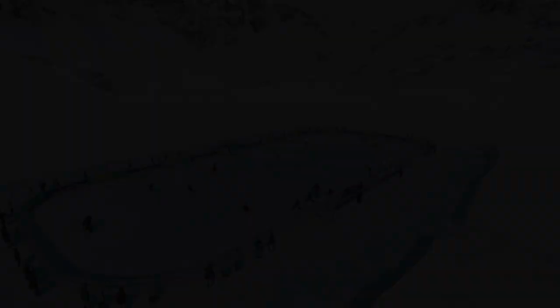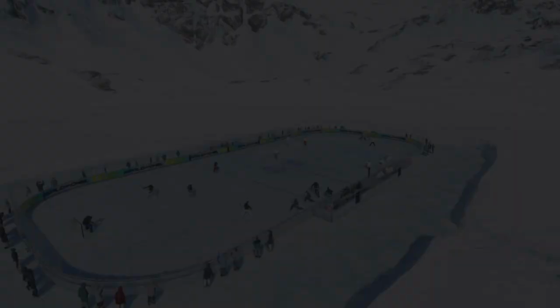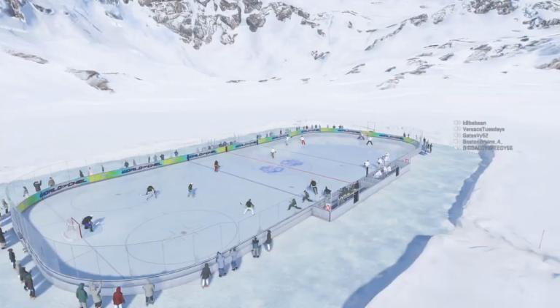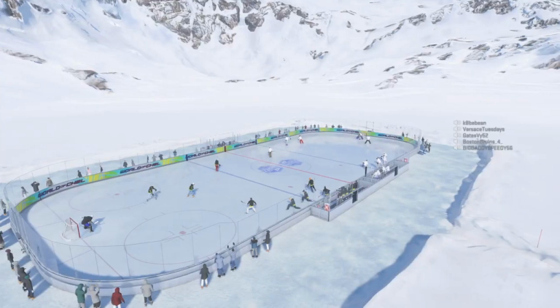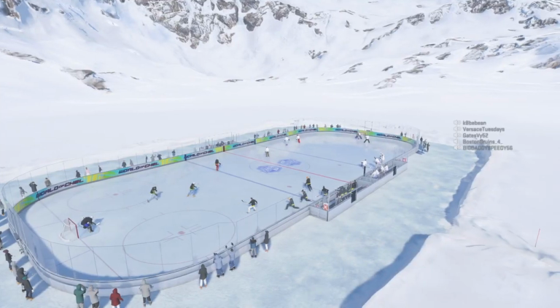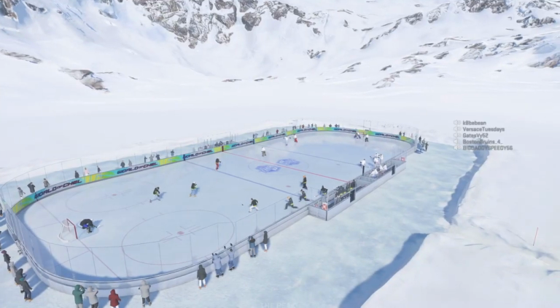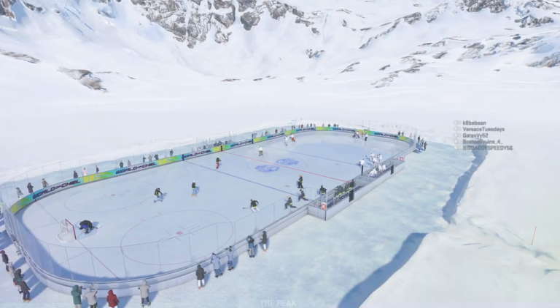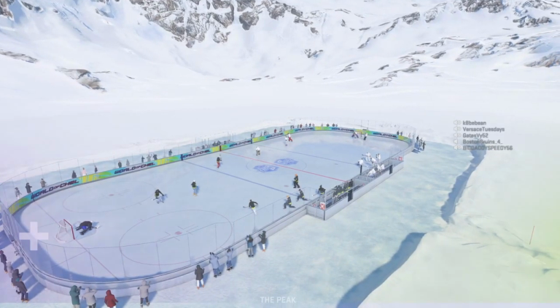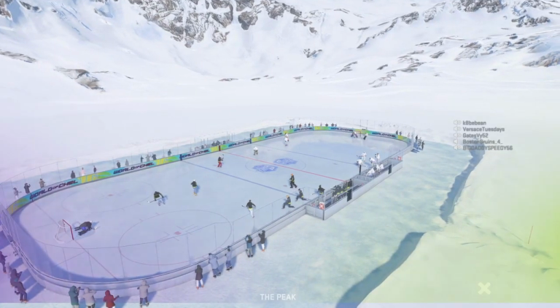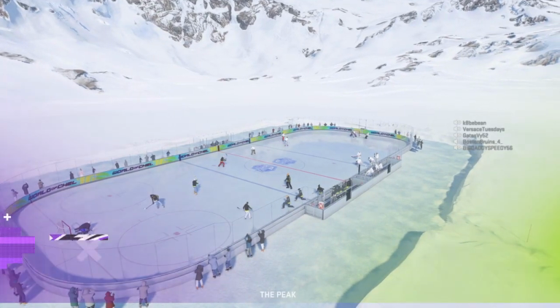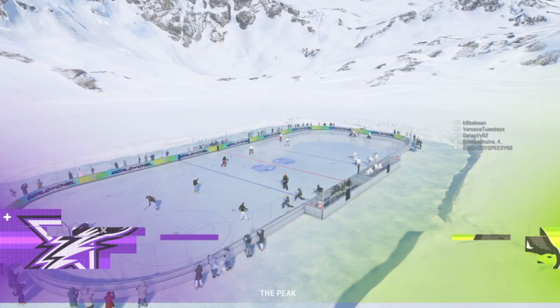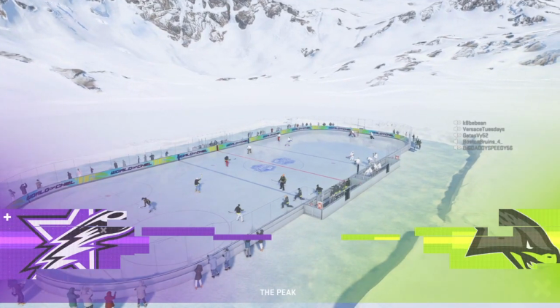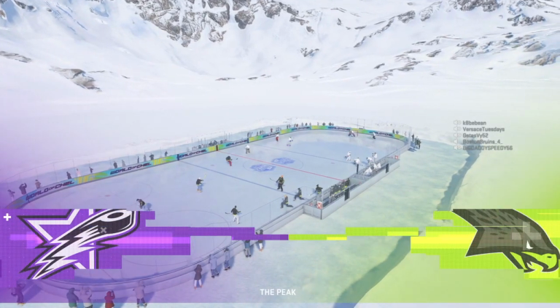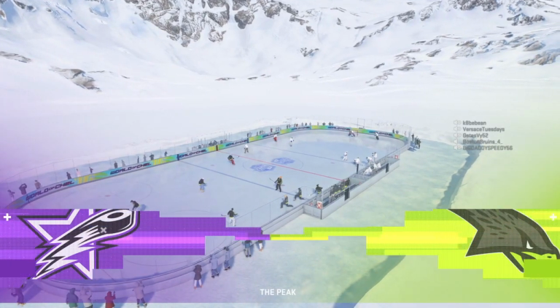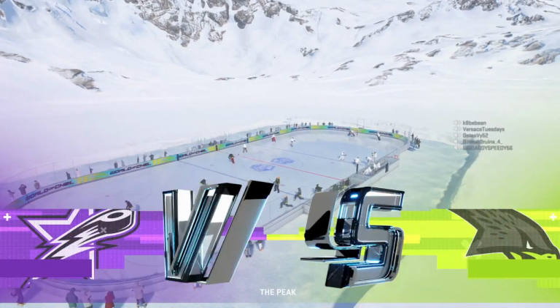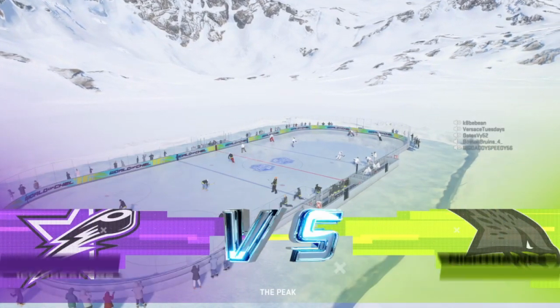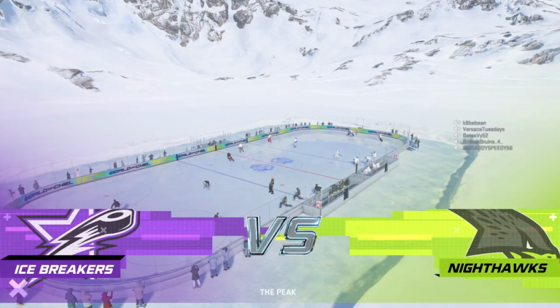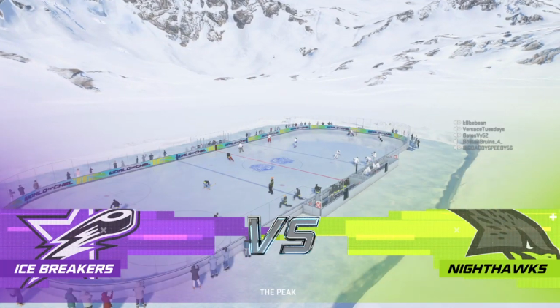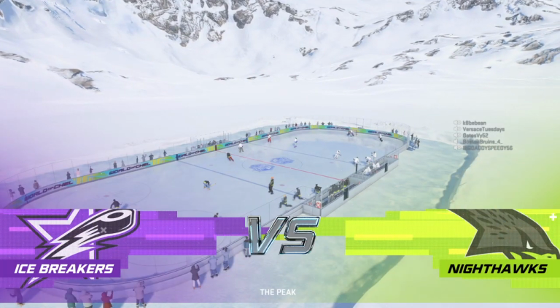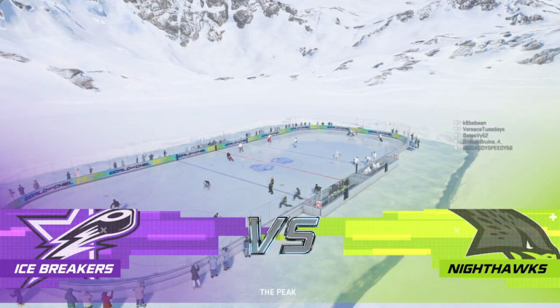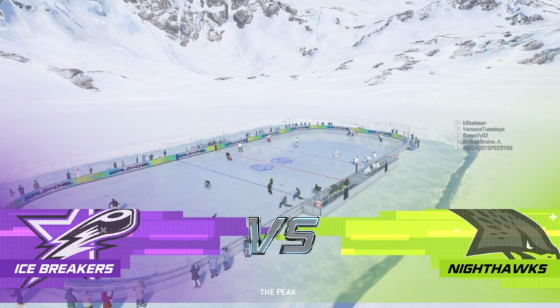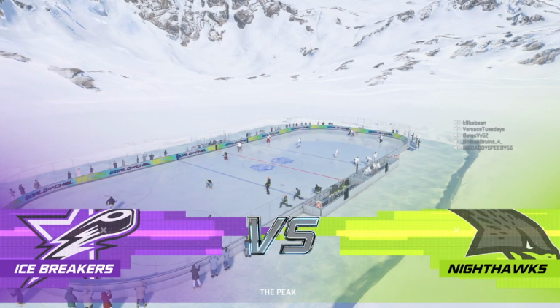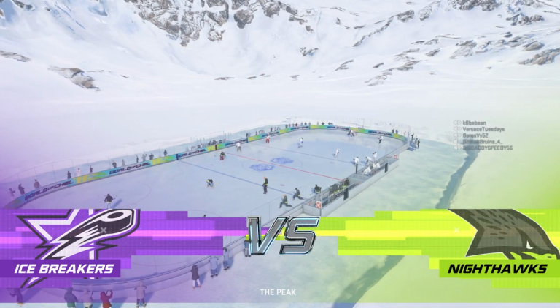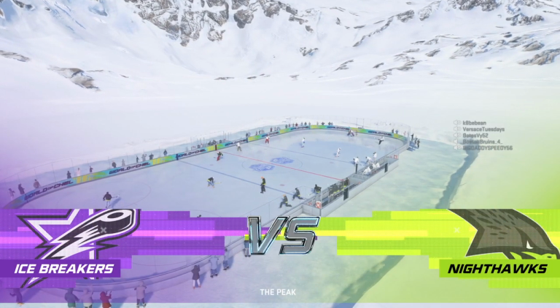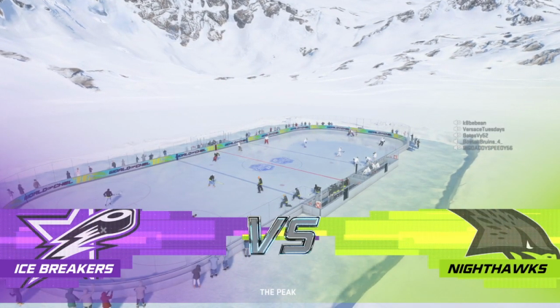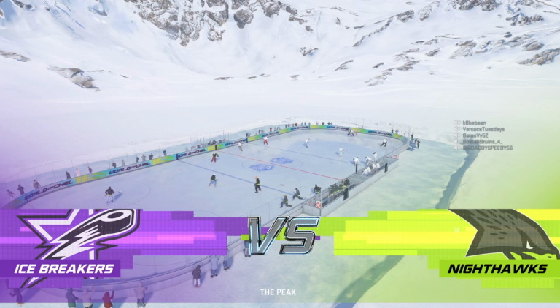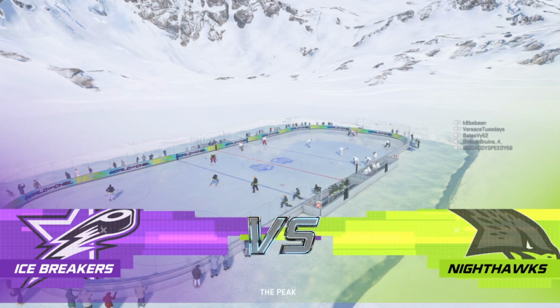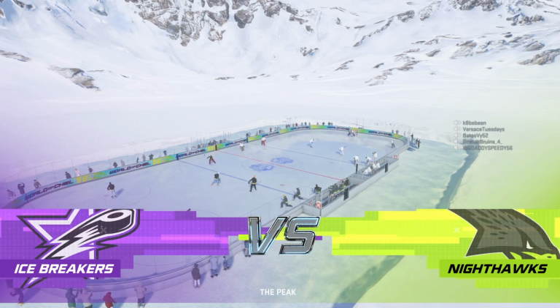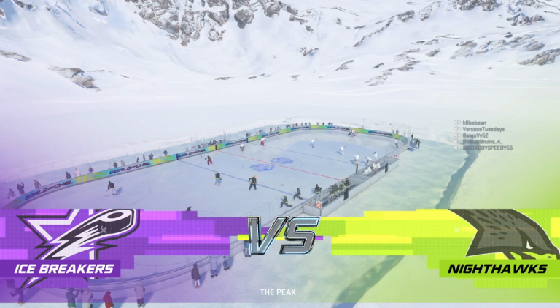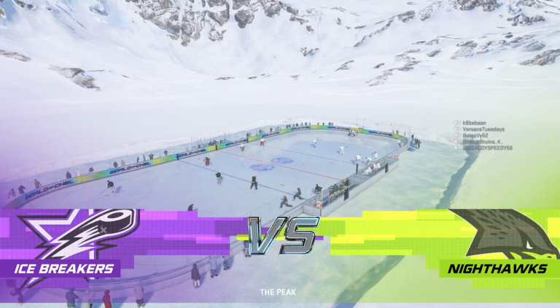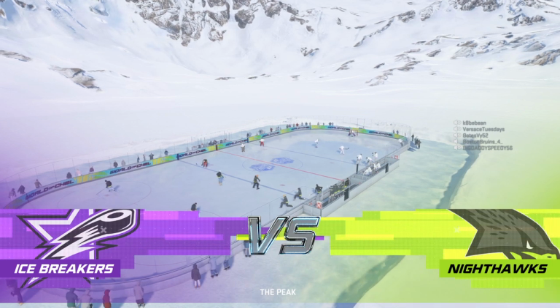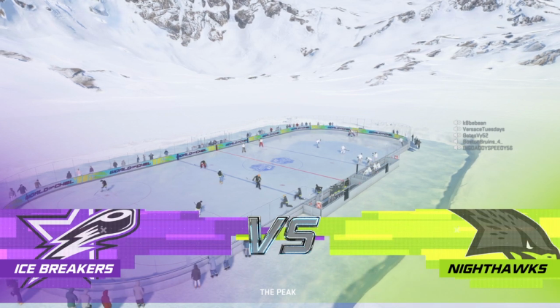Beautiful night for hockey. Let's get set to drop the puck. He's Ray Ferraro. I'm James Cebulski. Let's go.